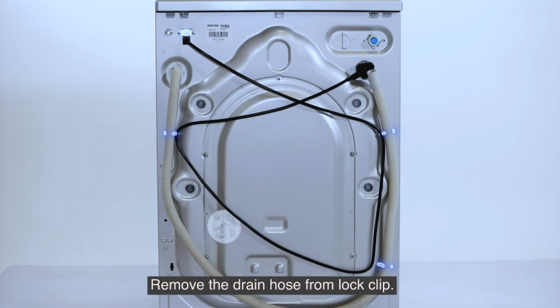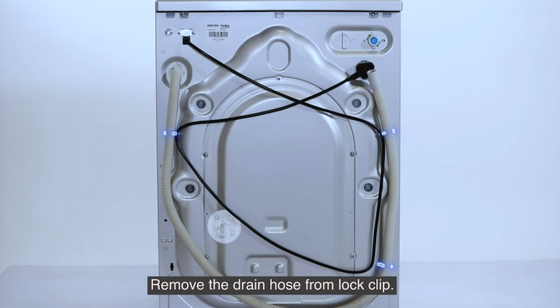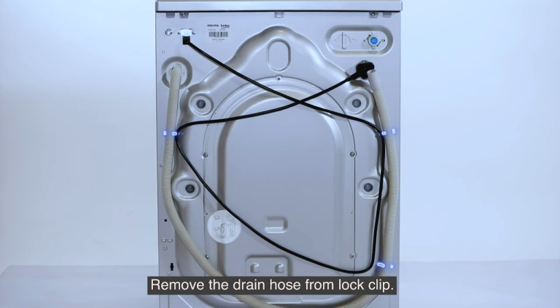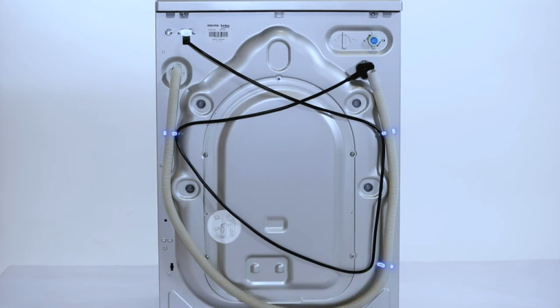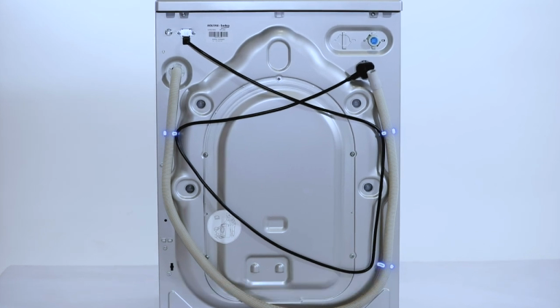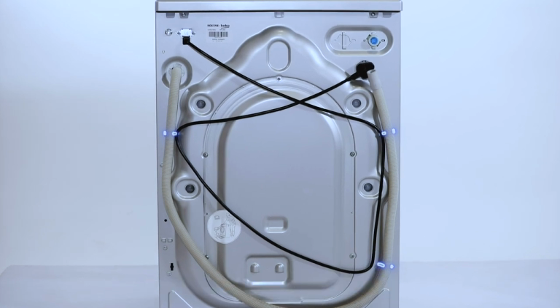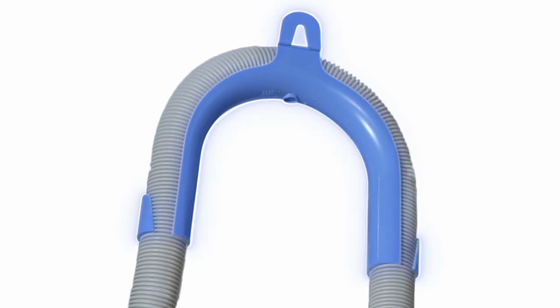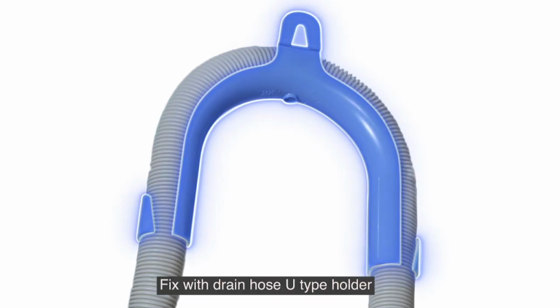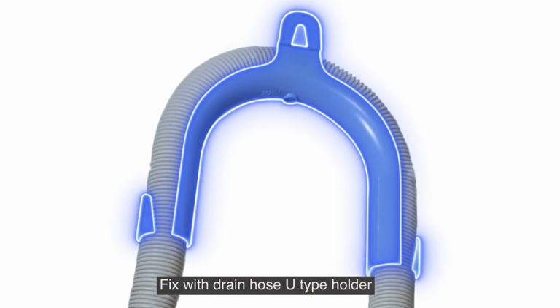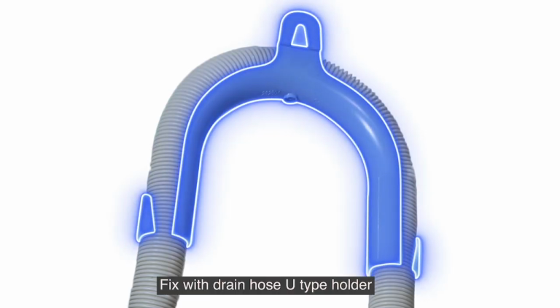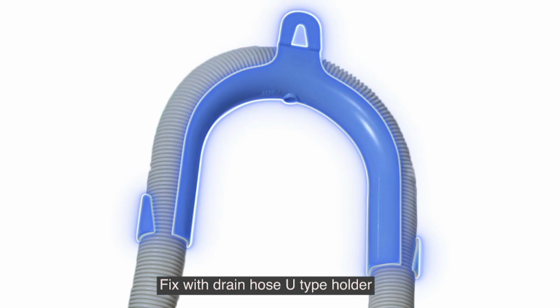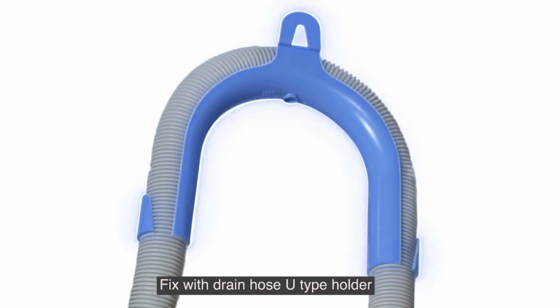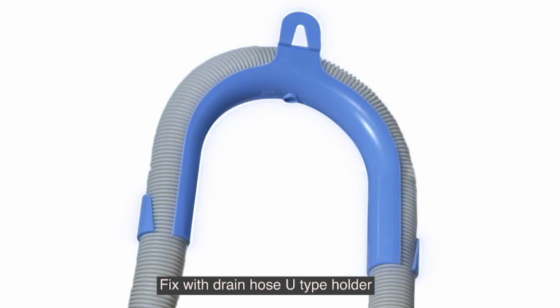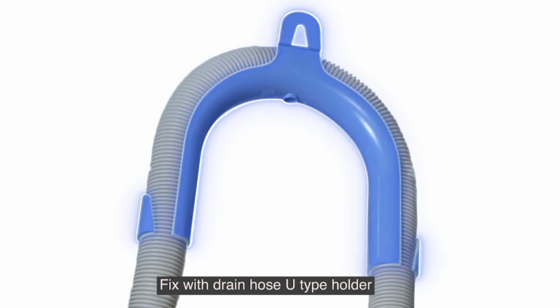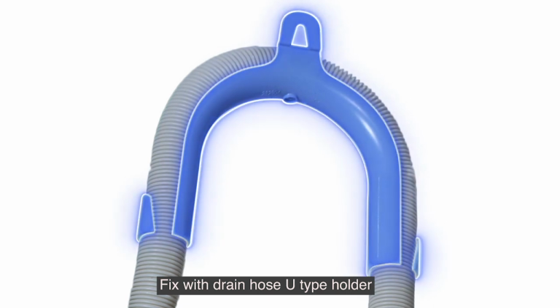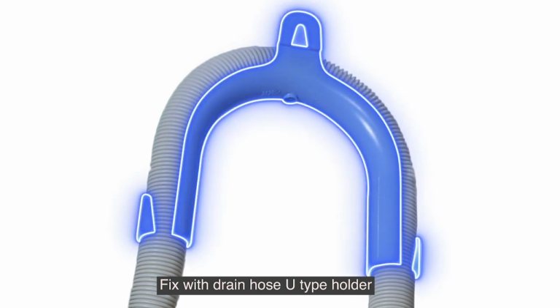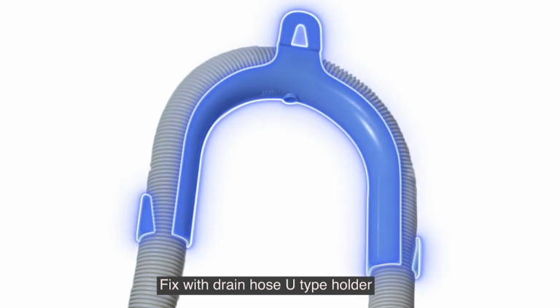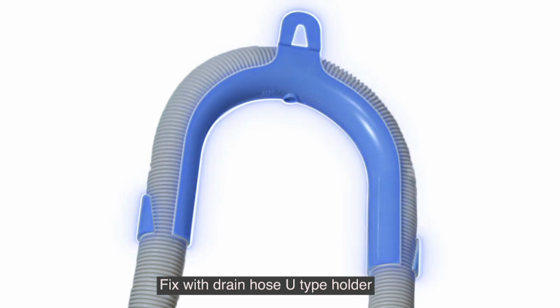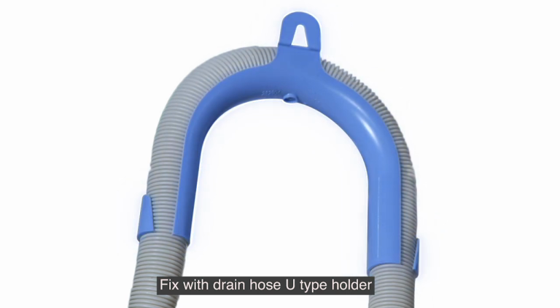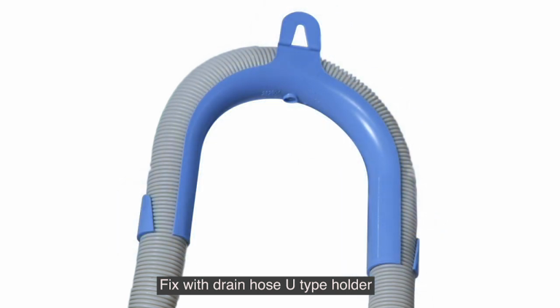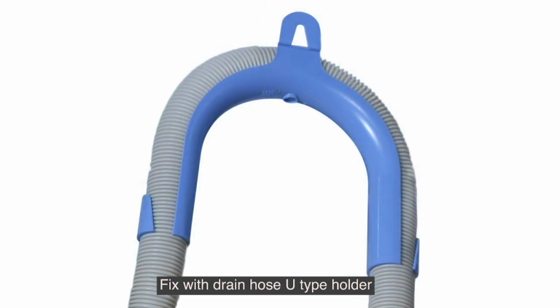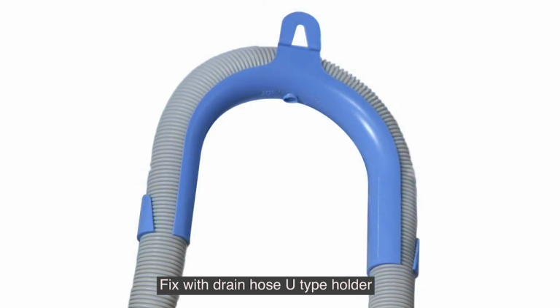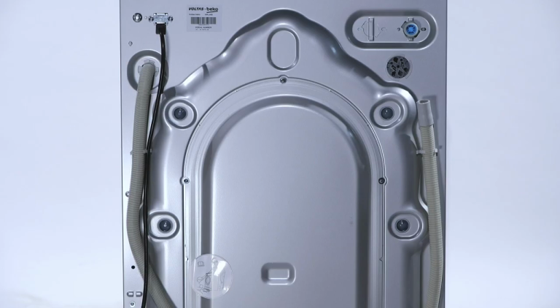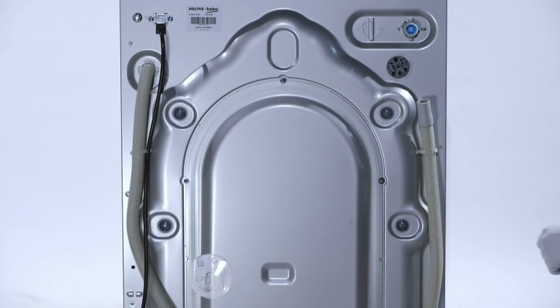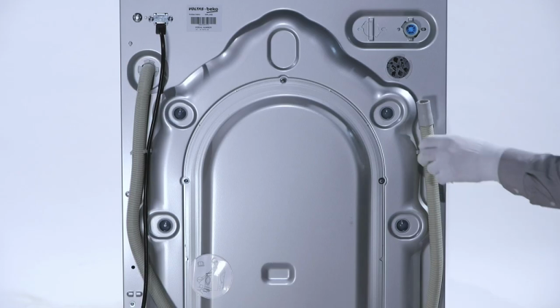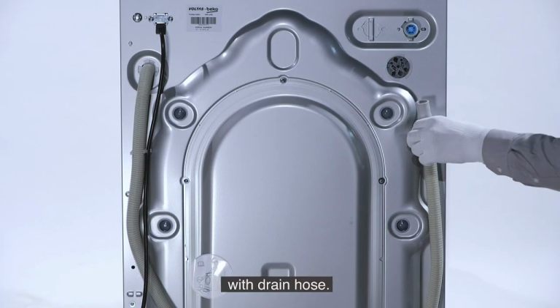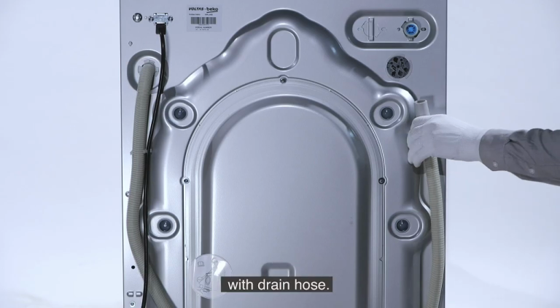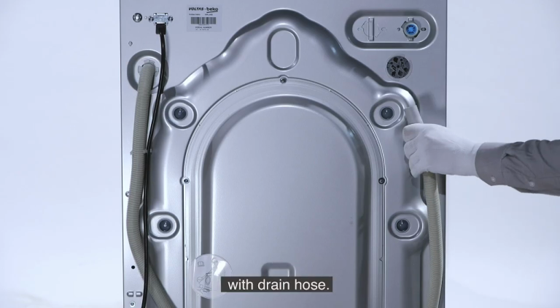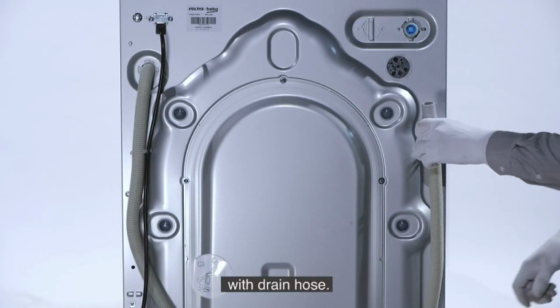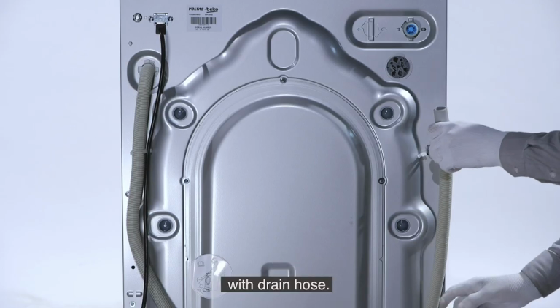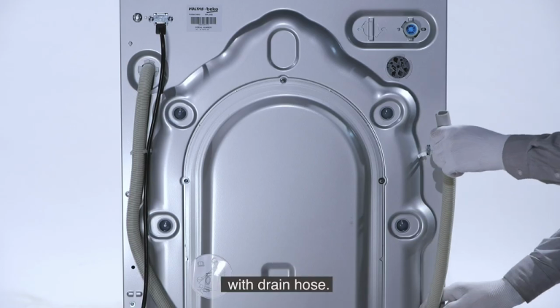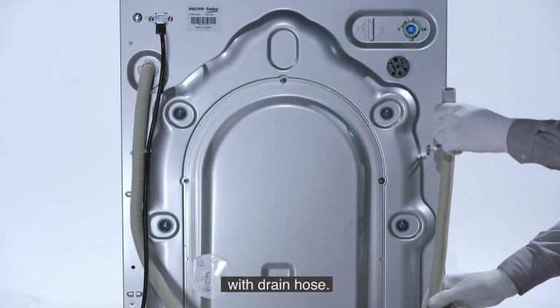Fix the drain hose. Remove the drain hose from the lock clip. Fix the drain hose U-type holder with the drain hose.